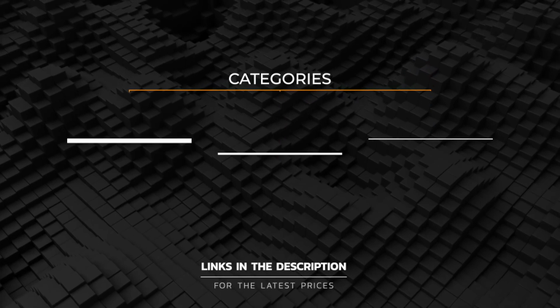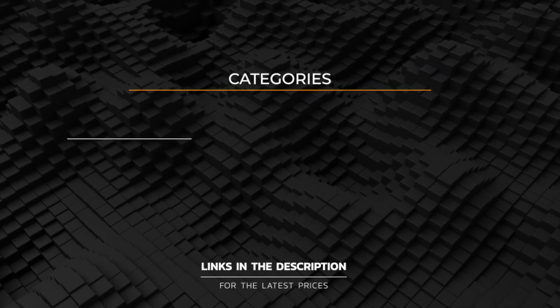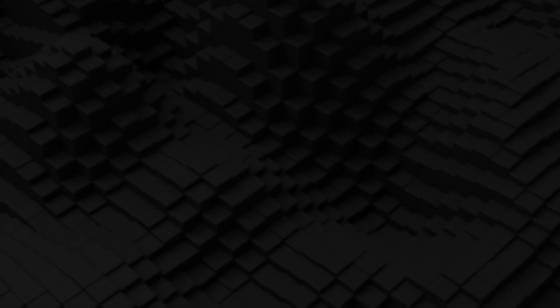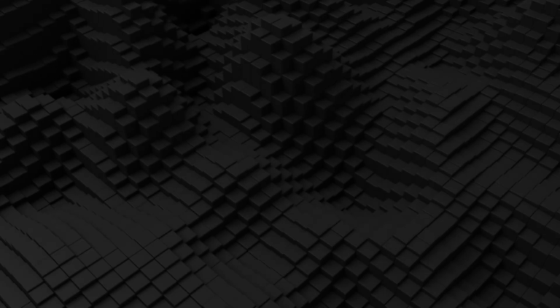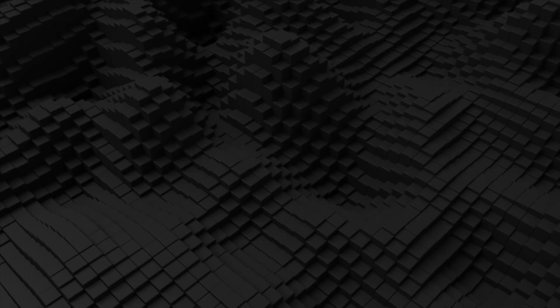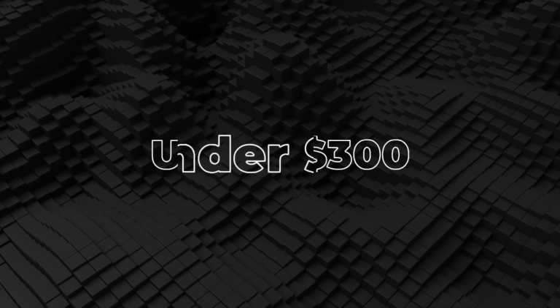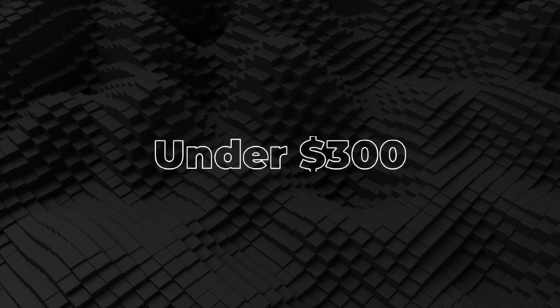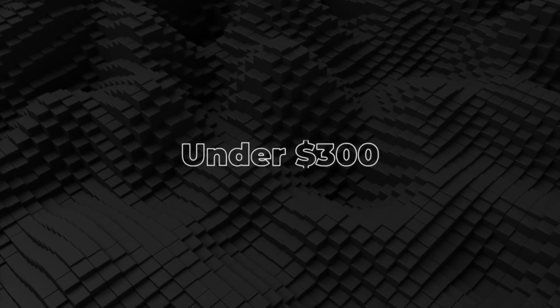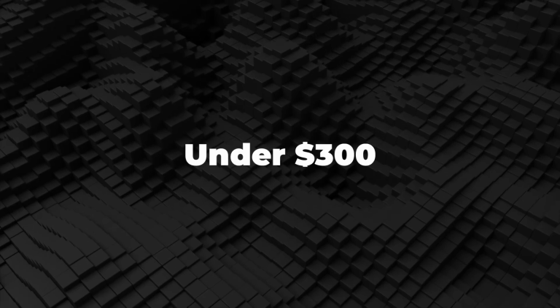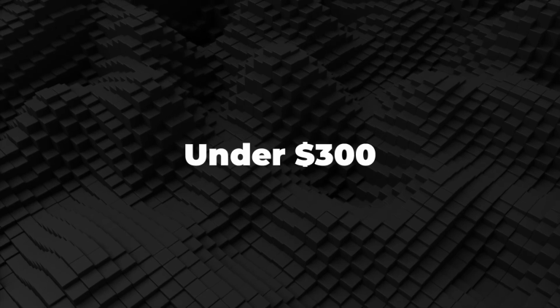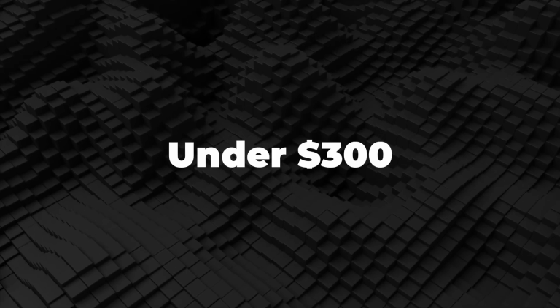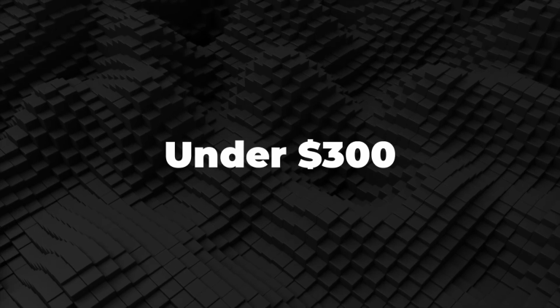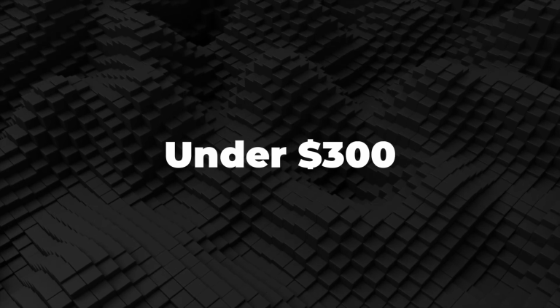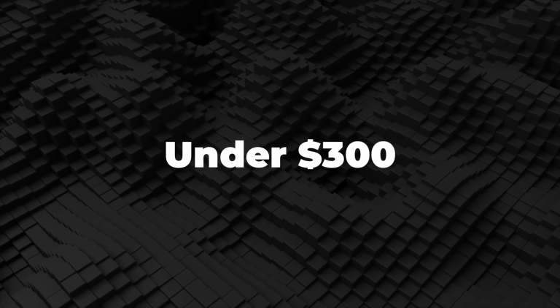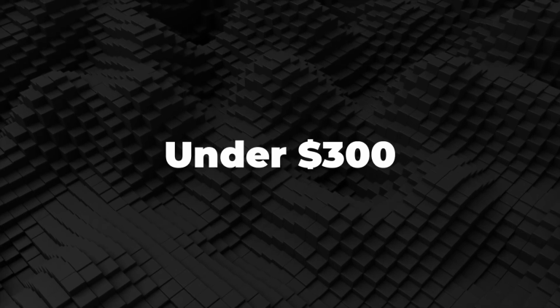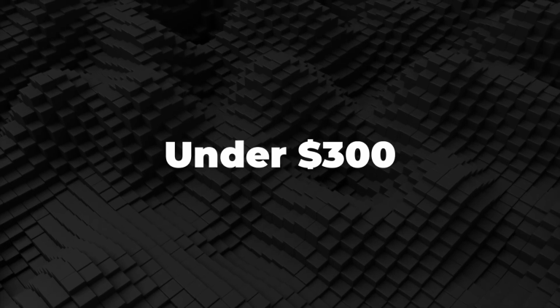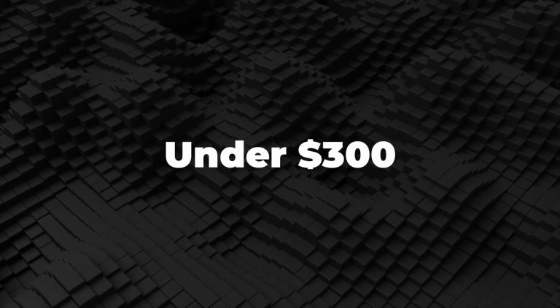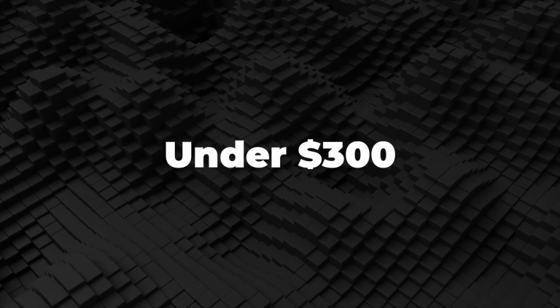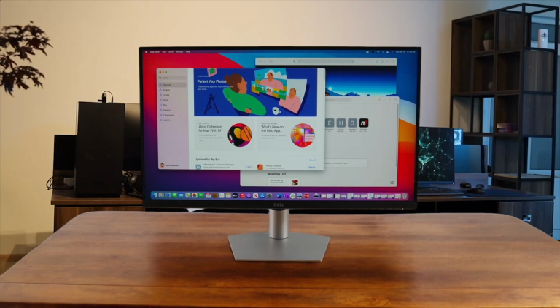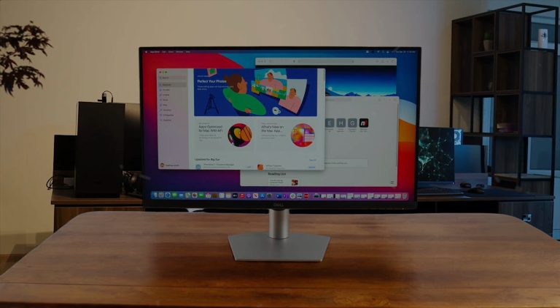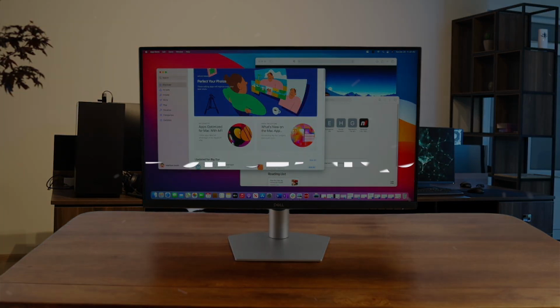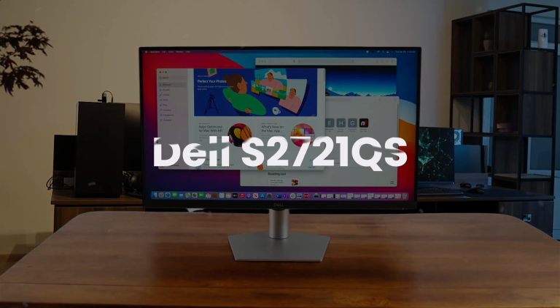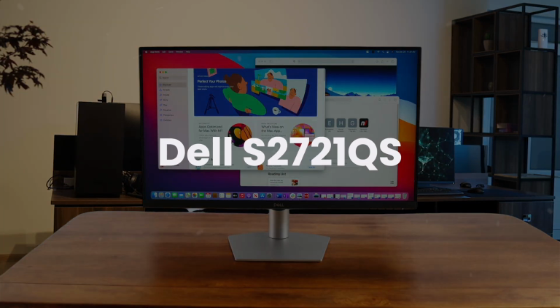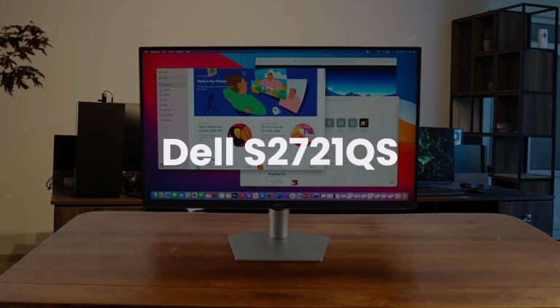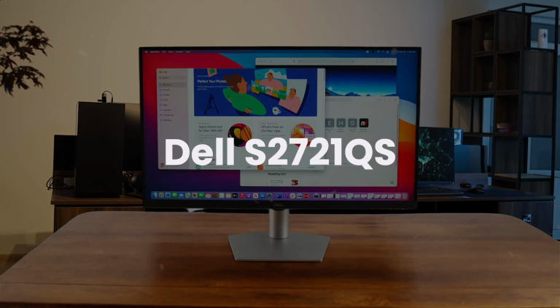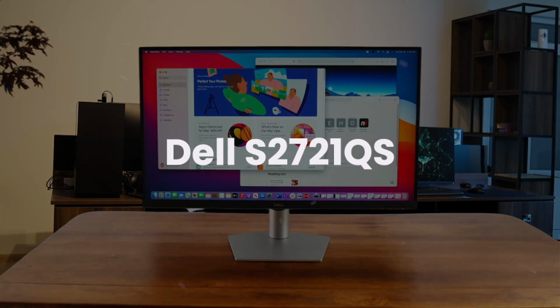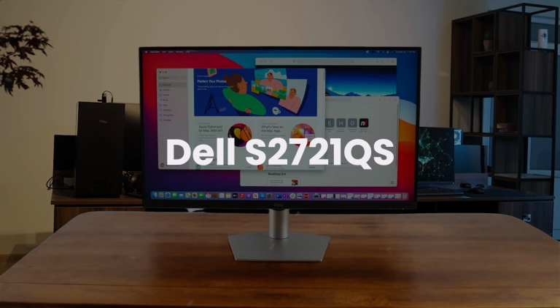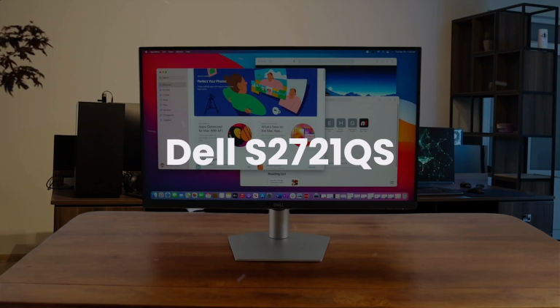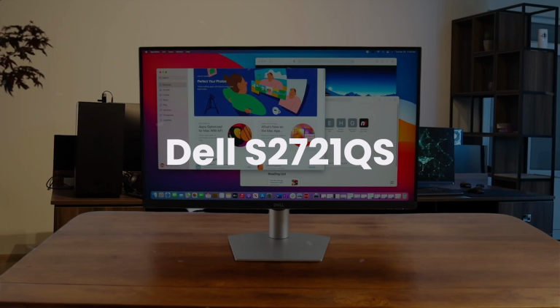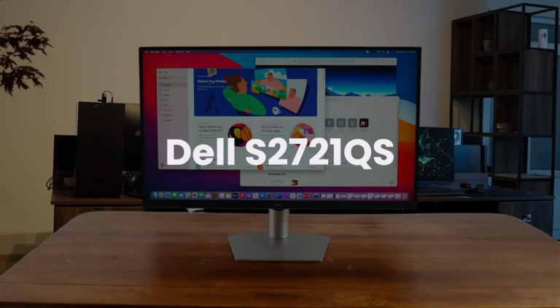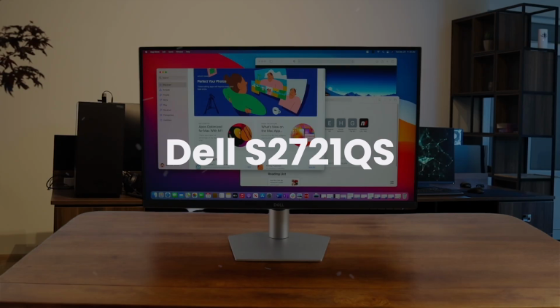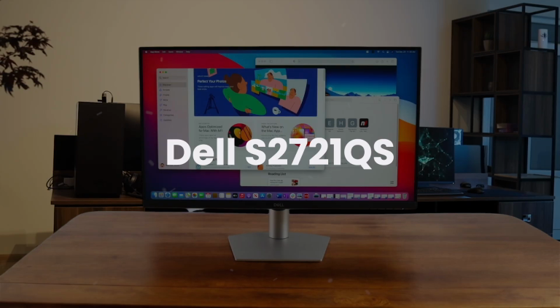First, we are going to take a look at the best options in the under $300 range. First, we have the Dell S2721QS.